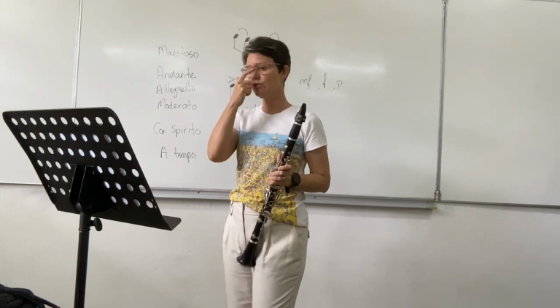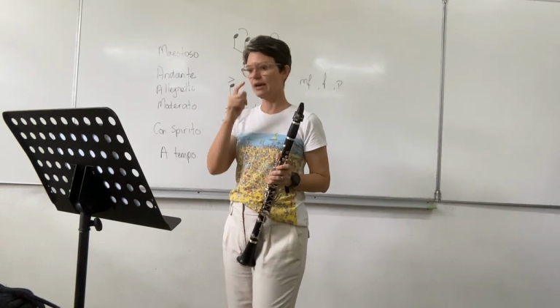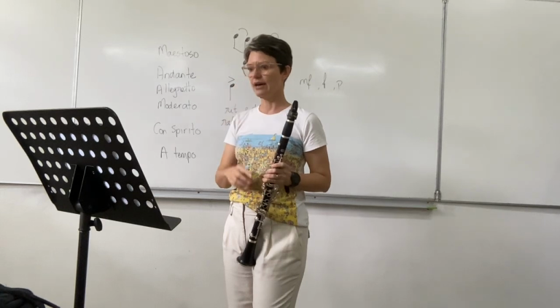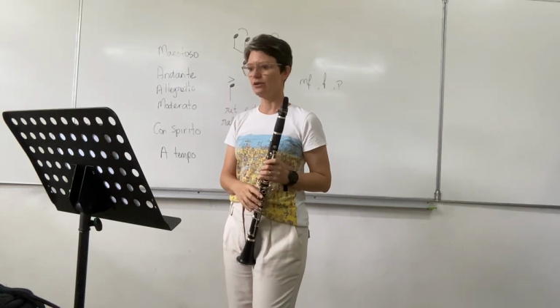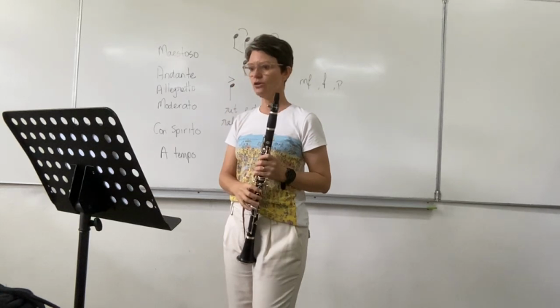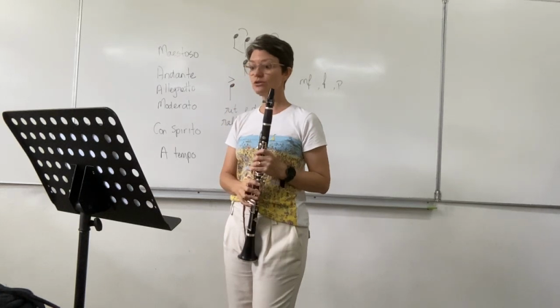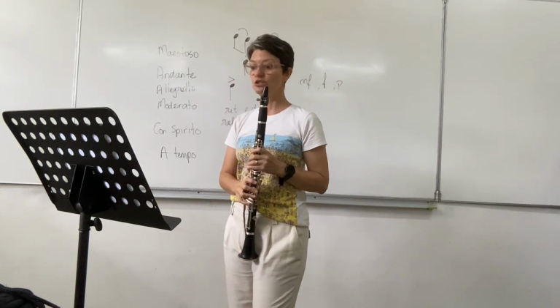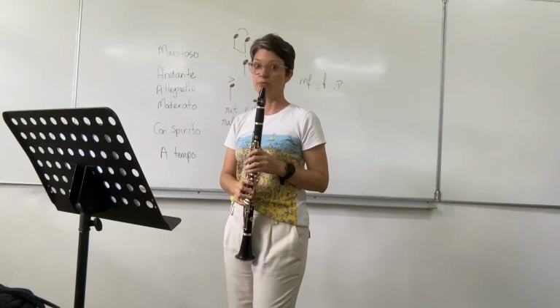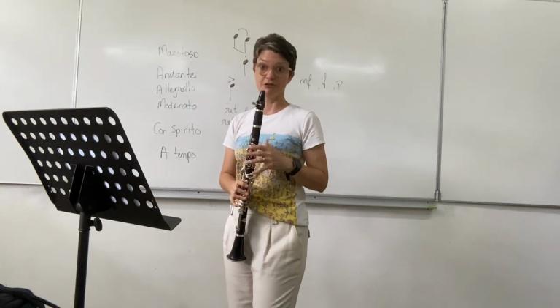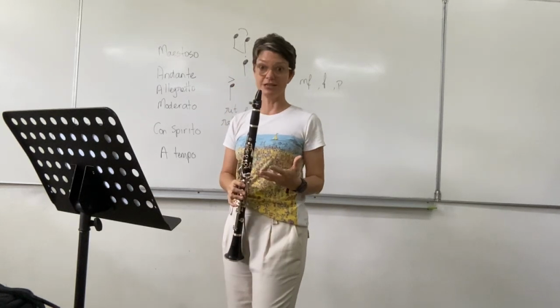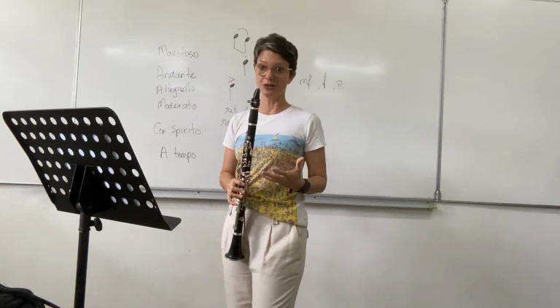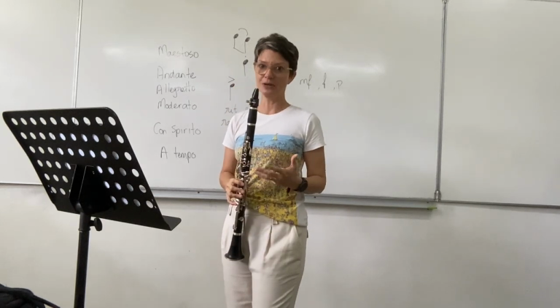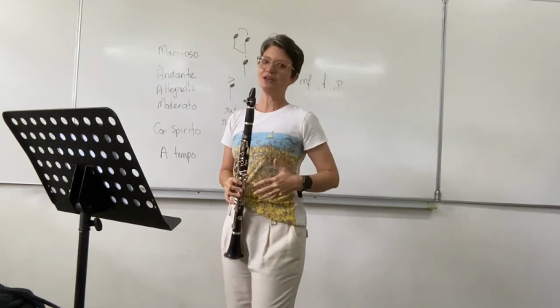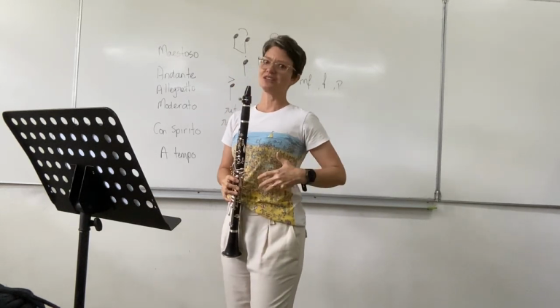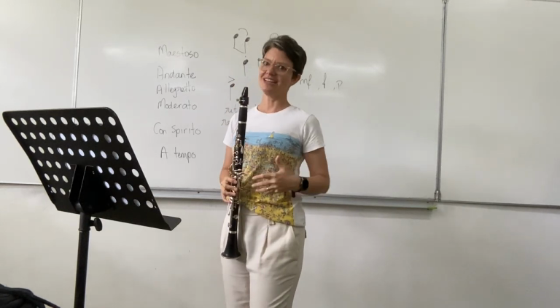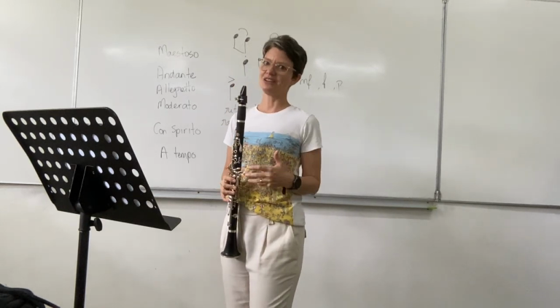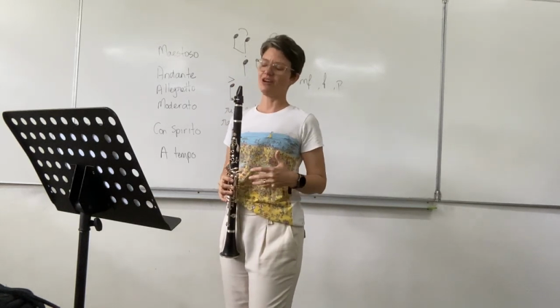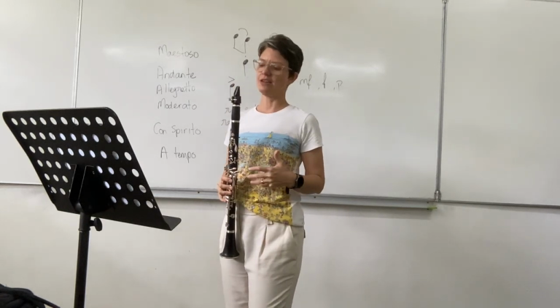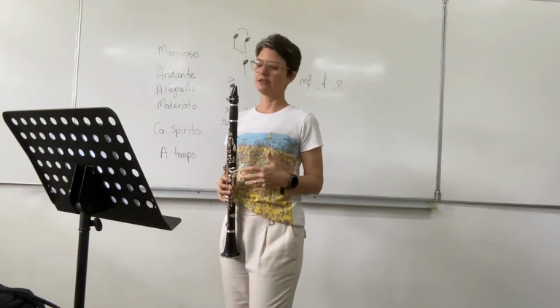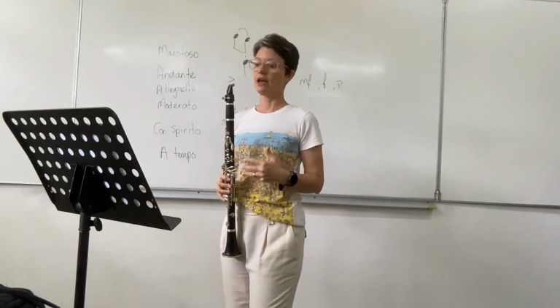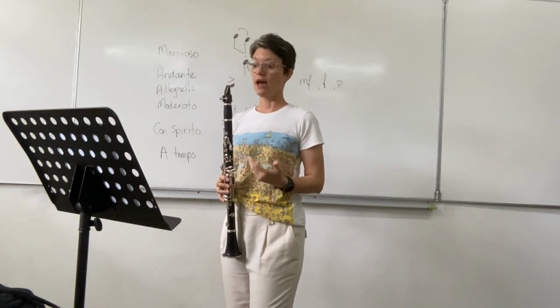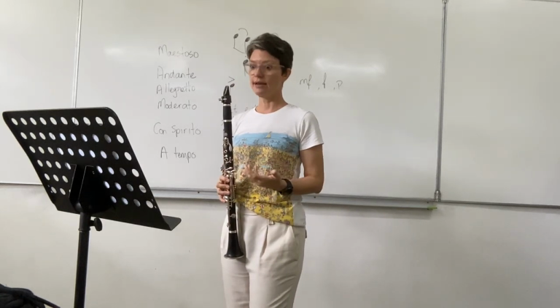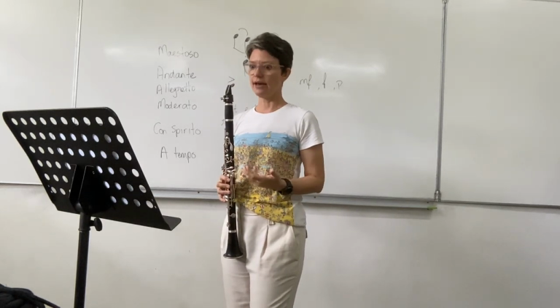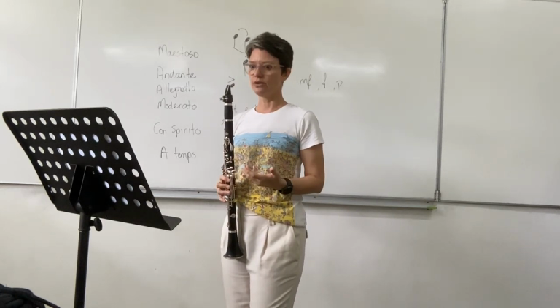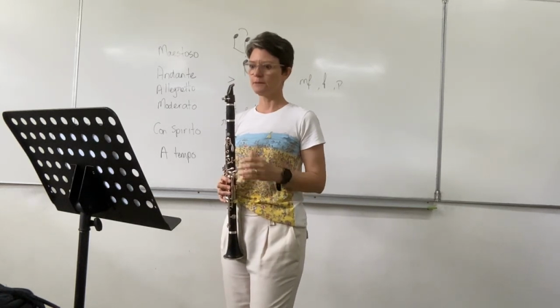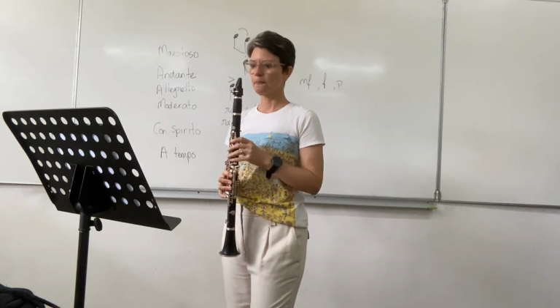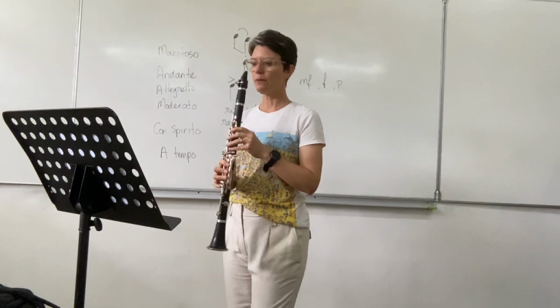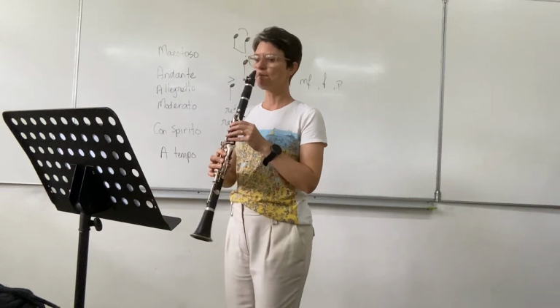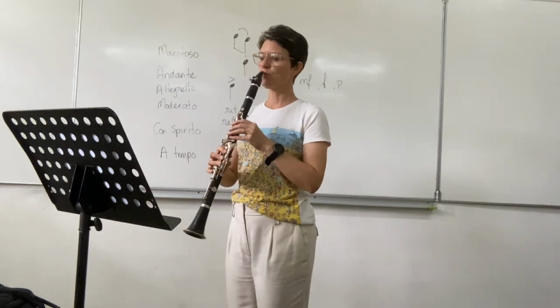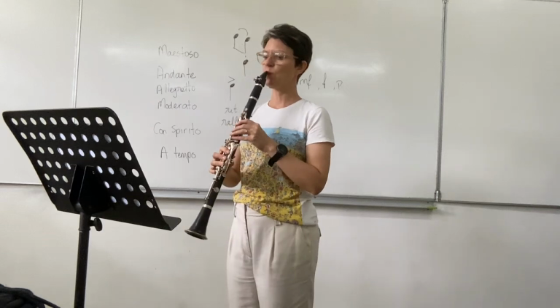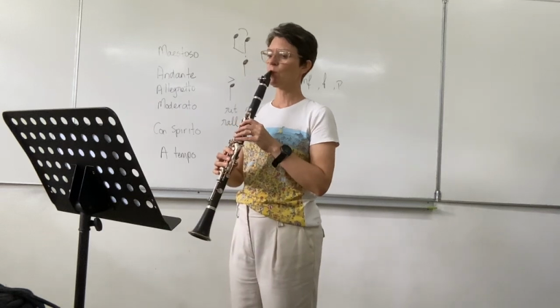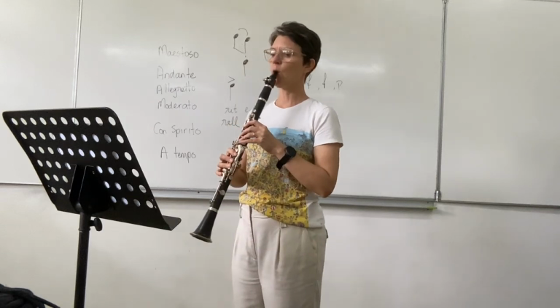At about bar 60, you're now at con spirito, so nice and fast and loud. 1, 2, 3.